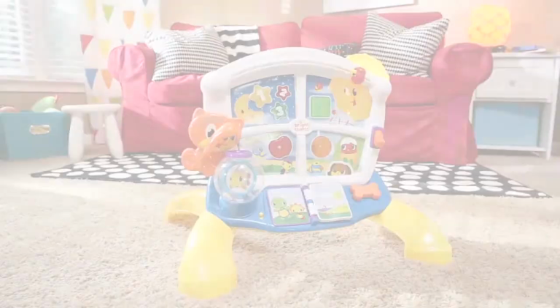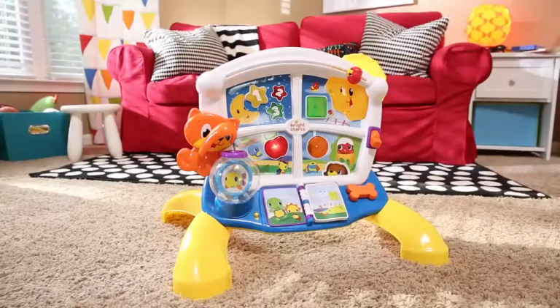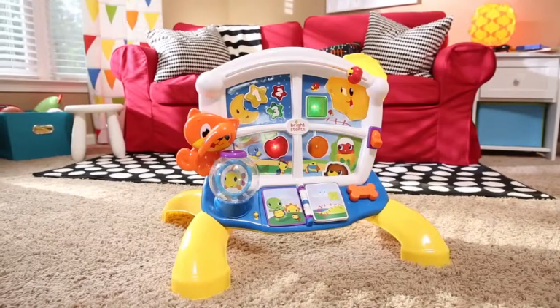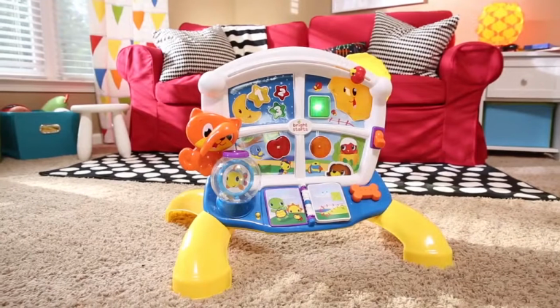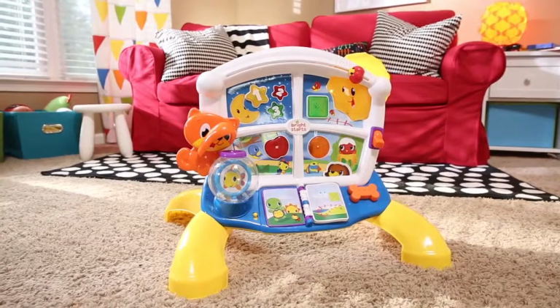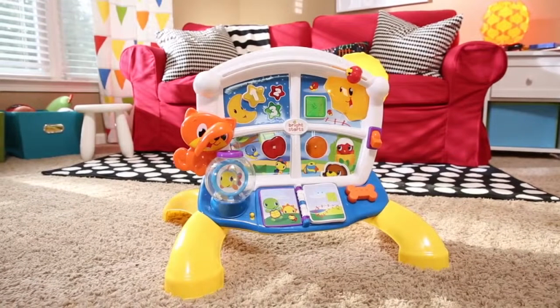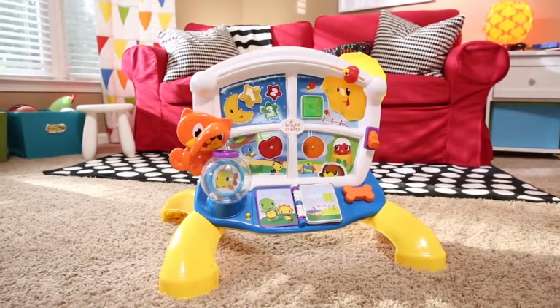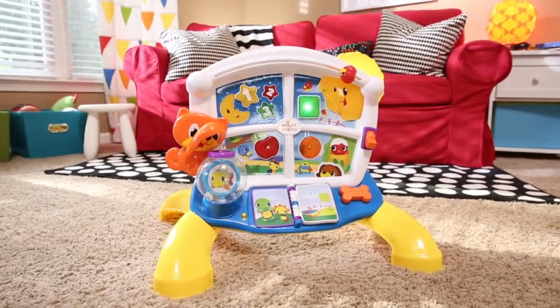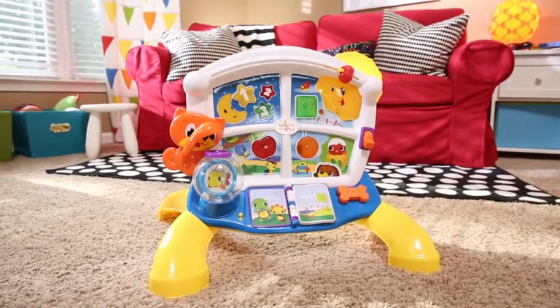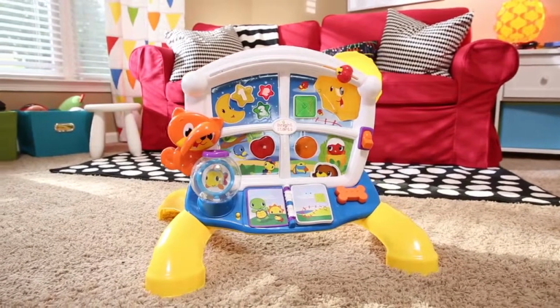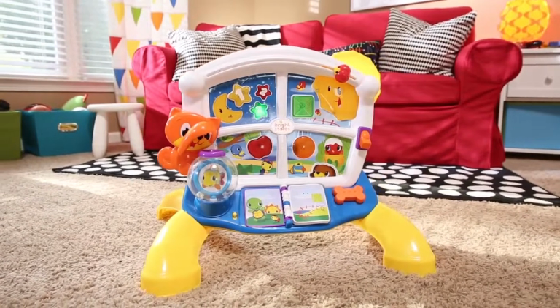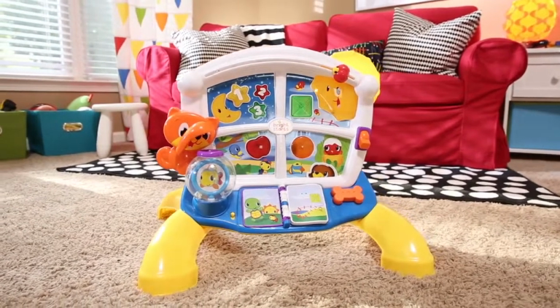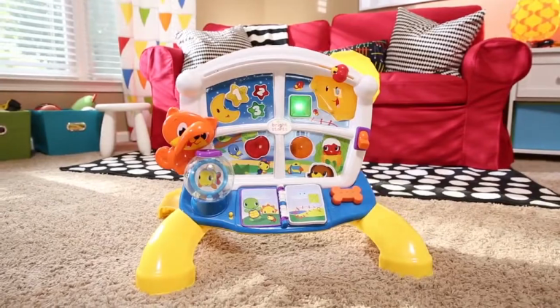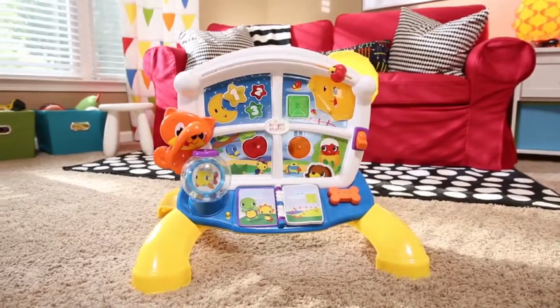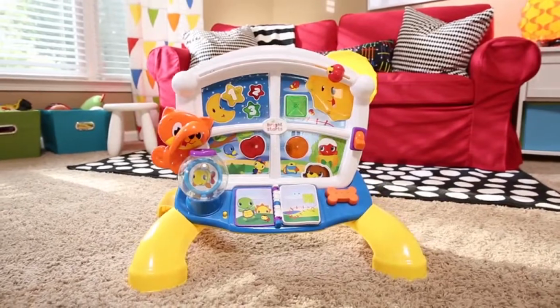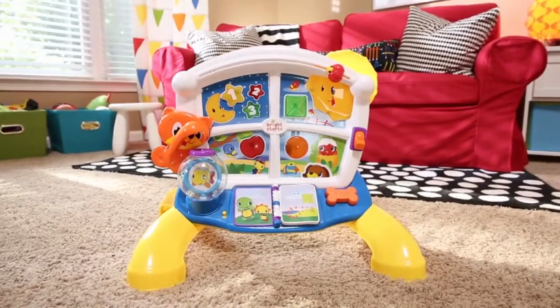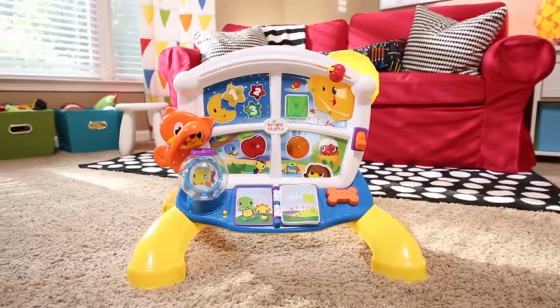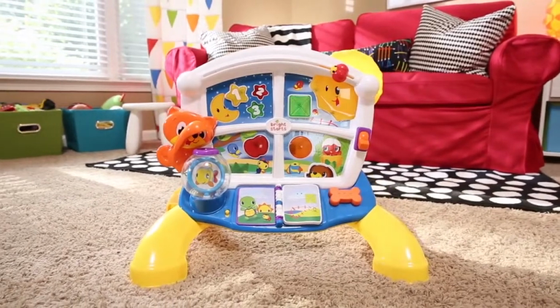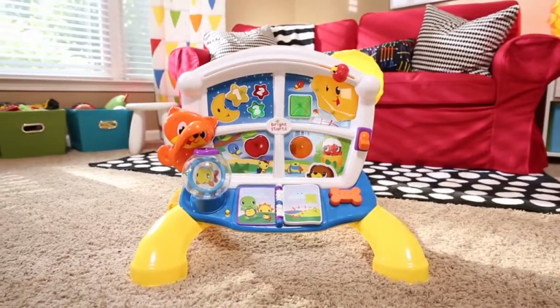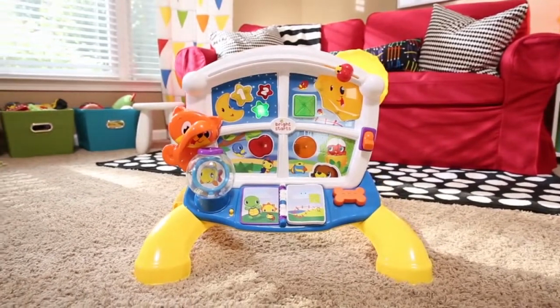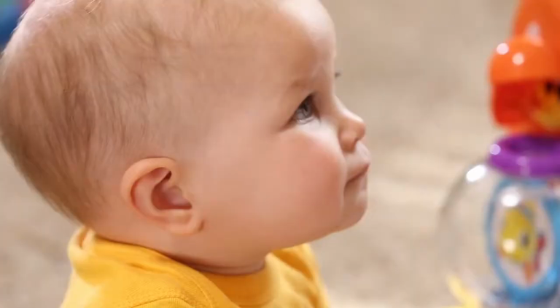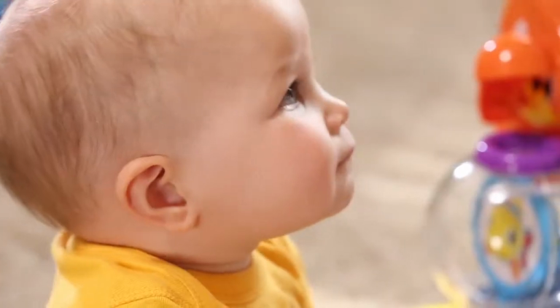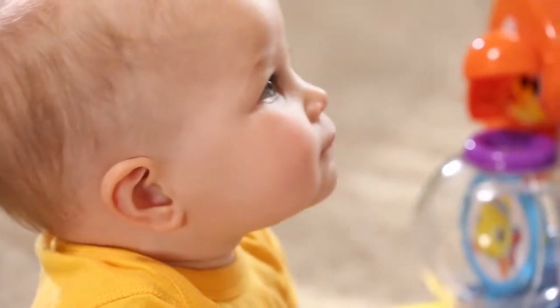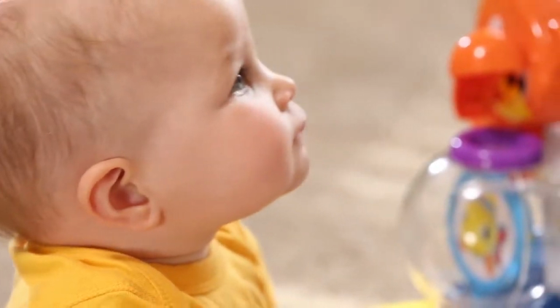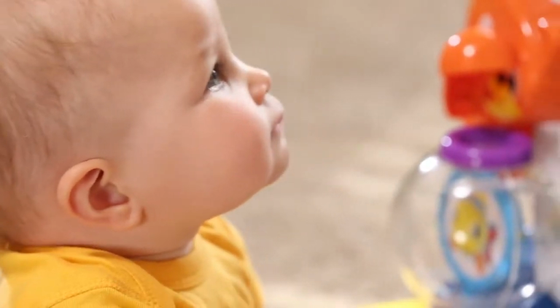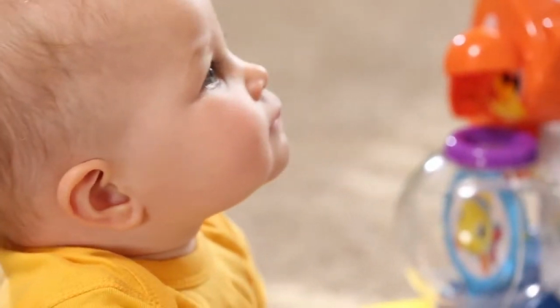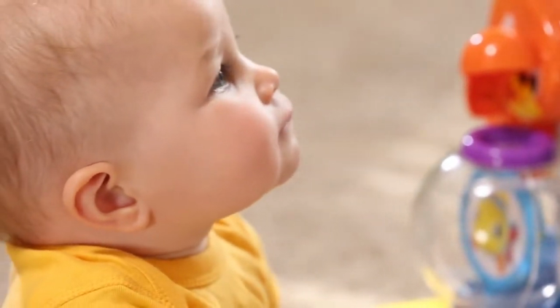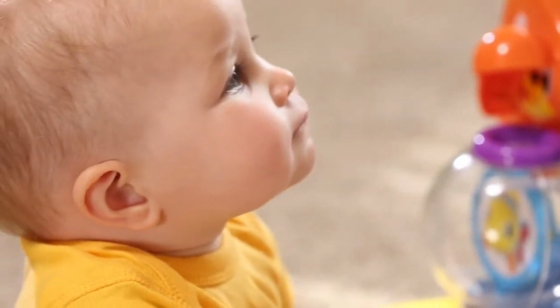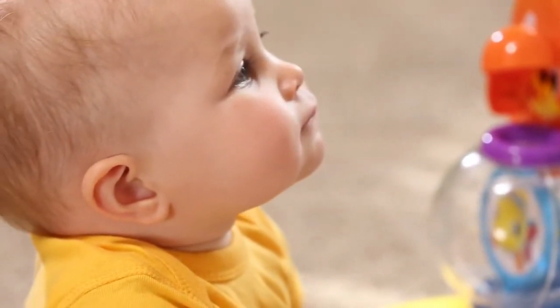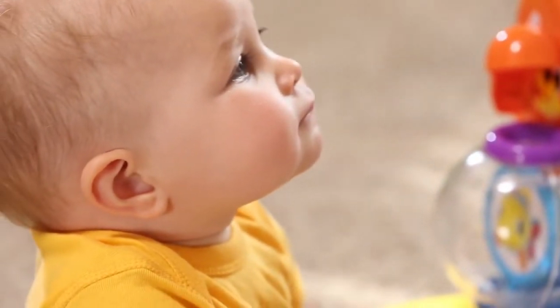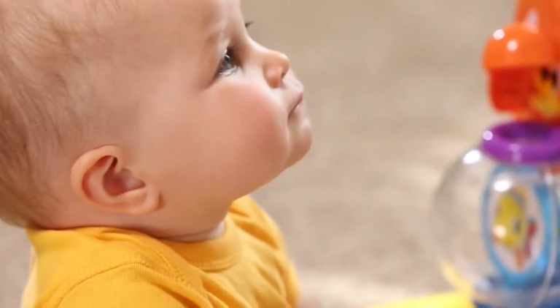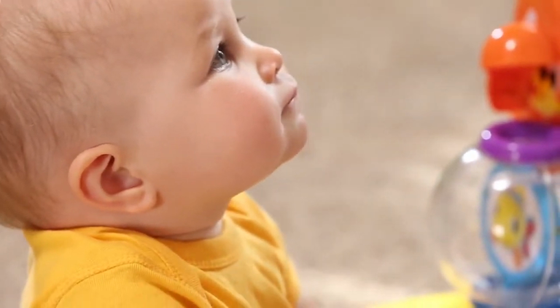The Lights Lights Baby Learn and Giggle Activity Station — engaging activities to captivate baby.